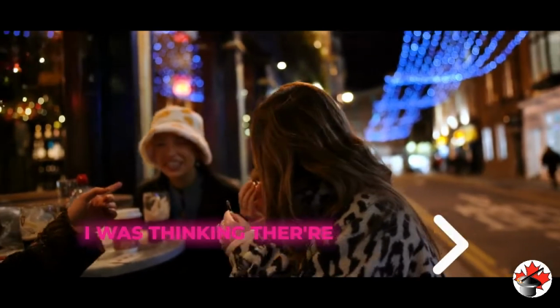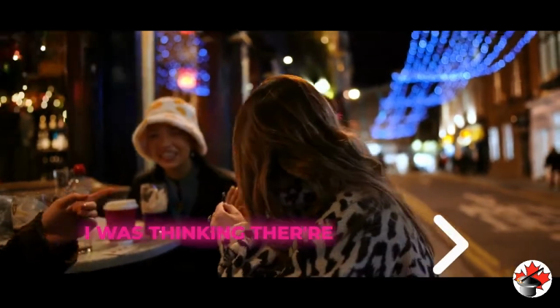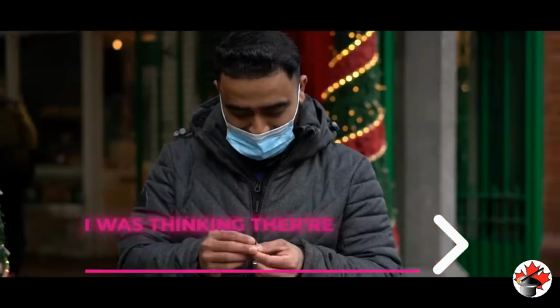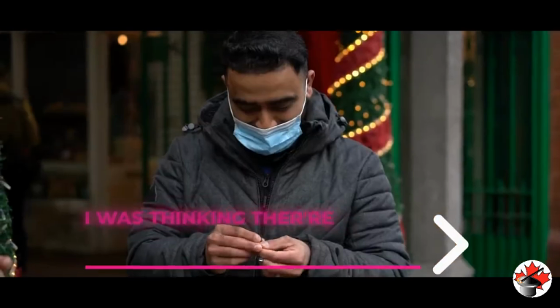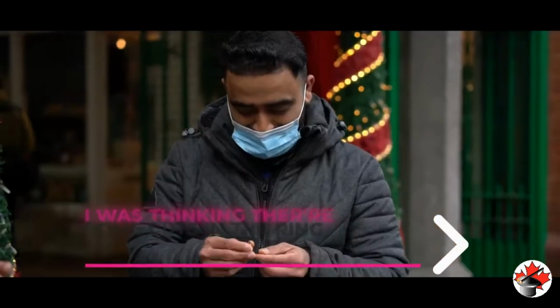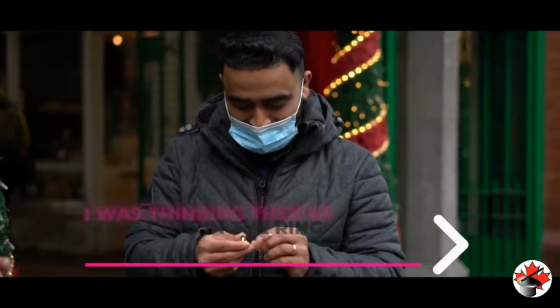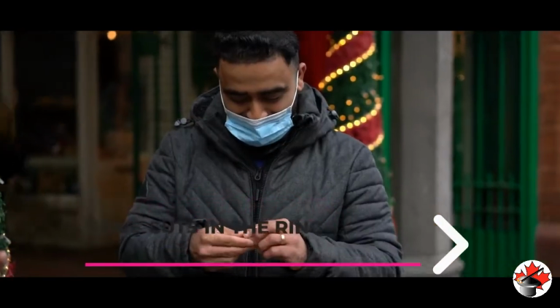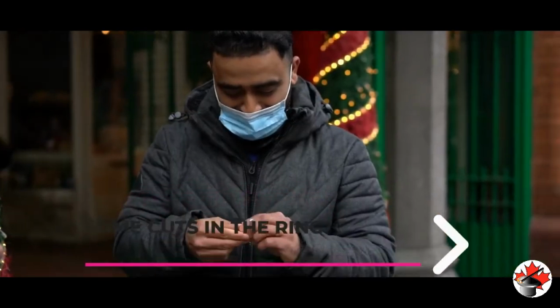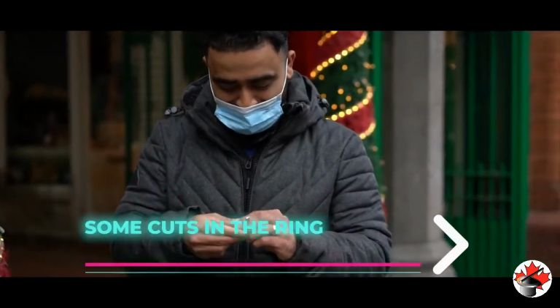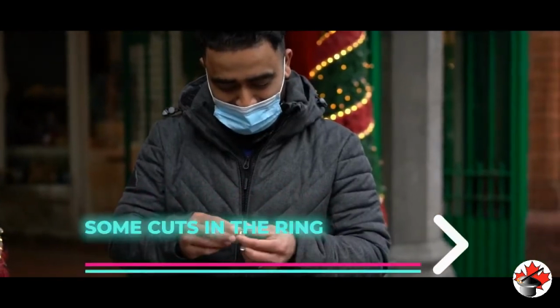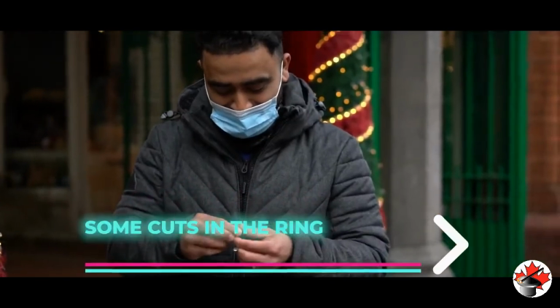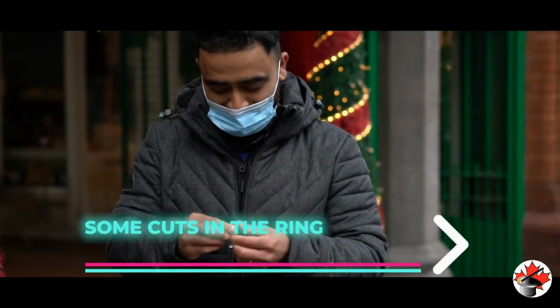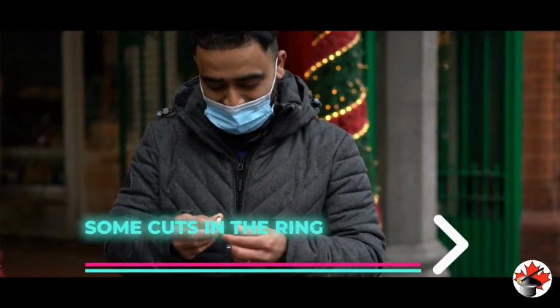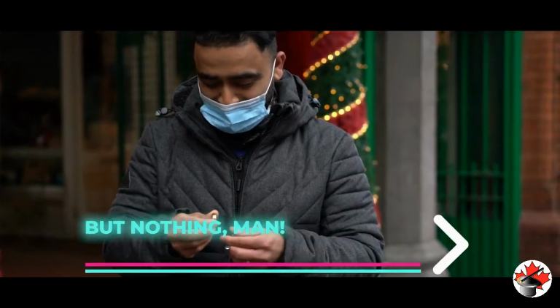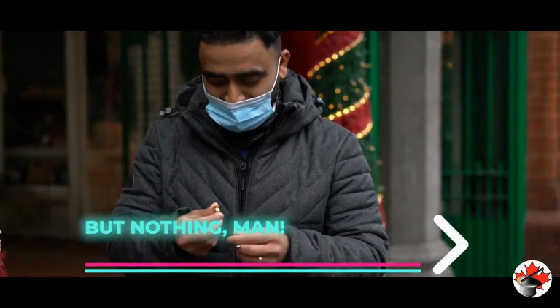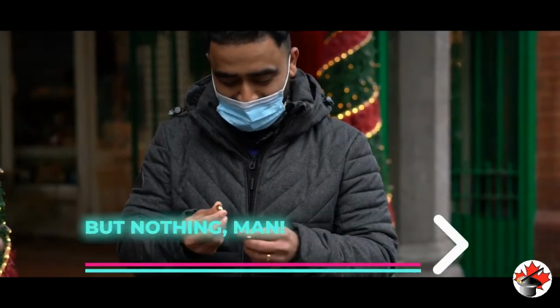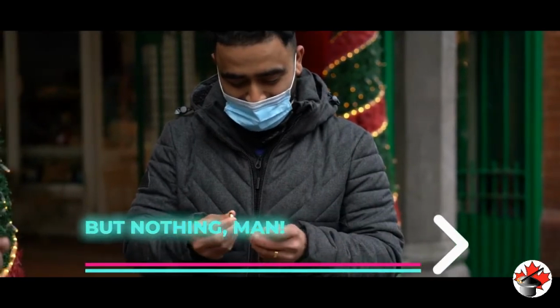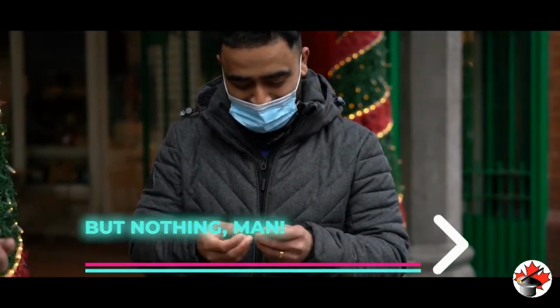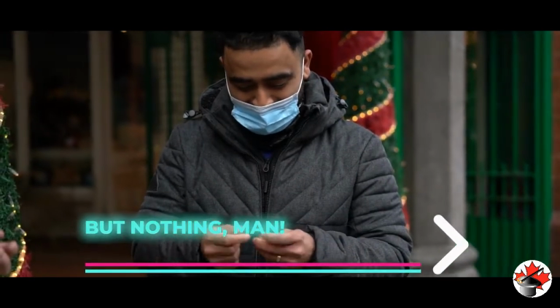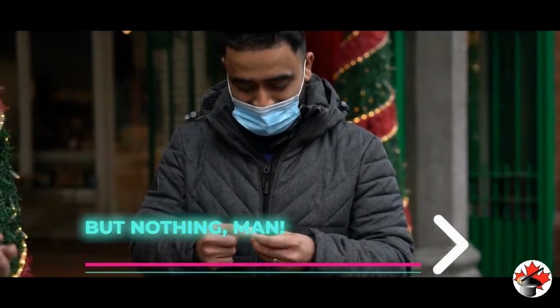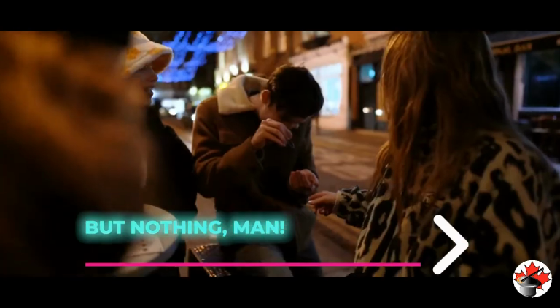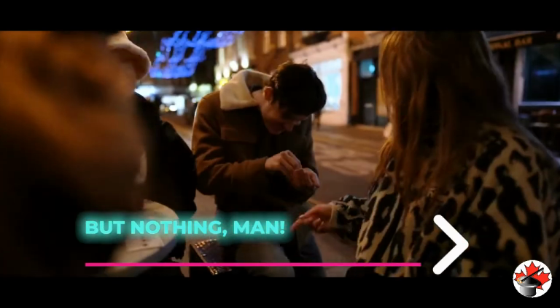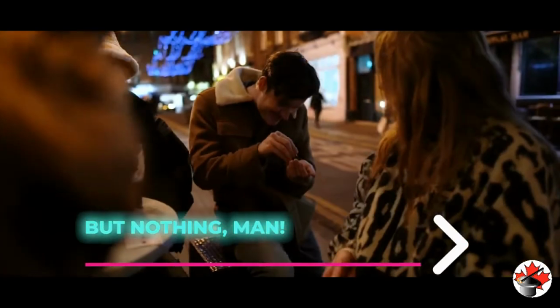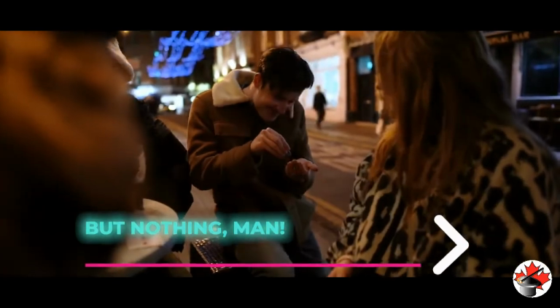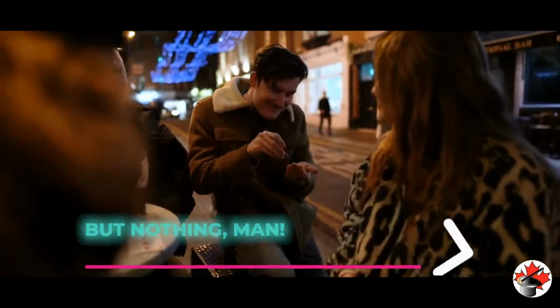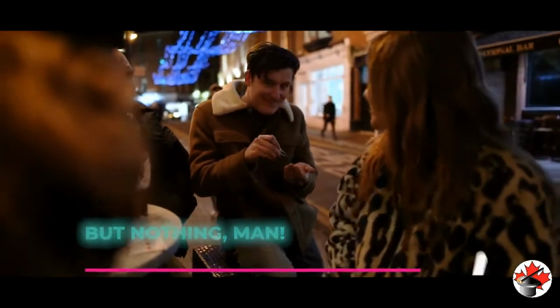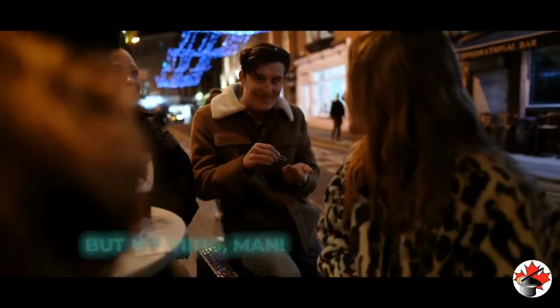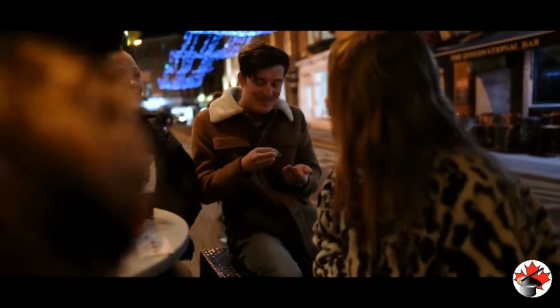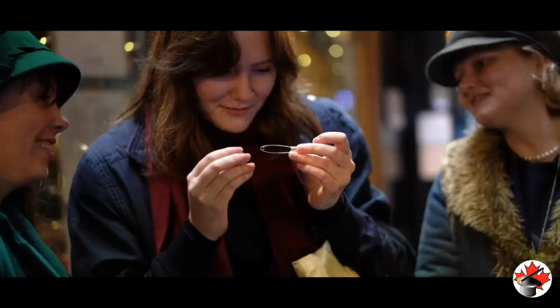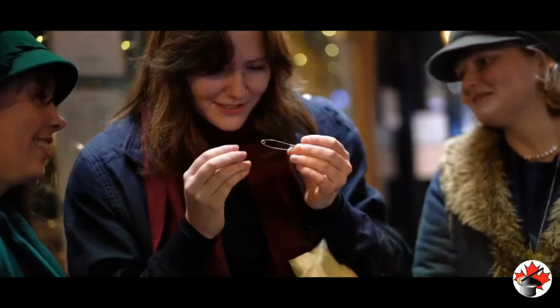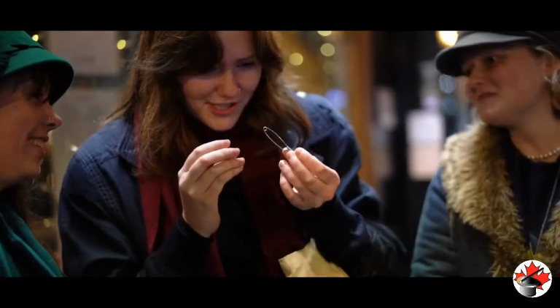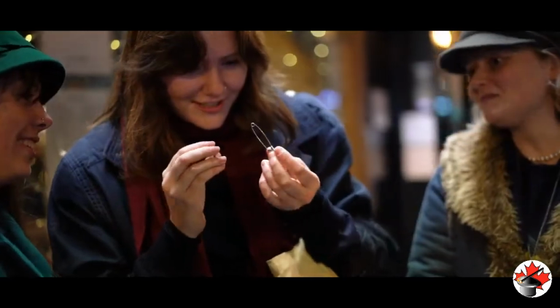I was thinking maybe there's some cuts in the ring or something like that, but nothing, man. Wow, it's really not showing me the trick.